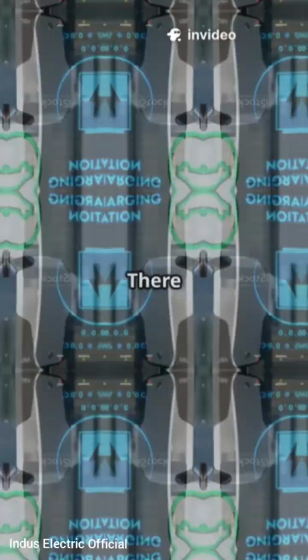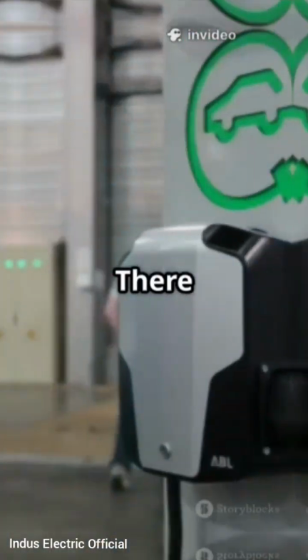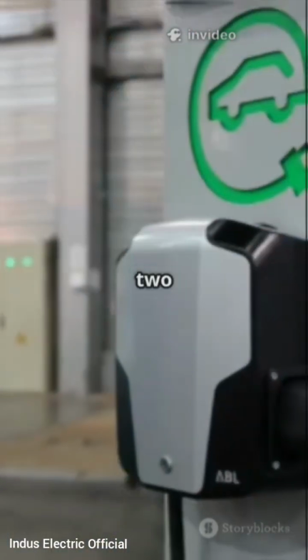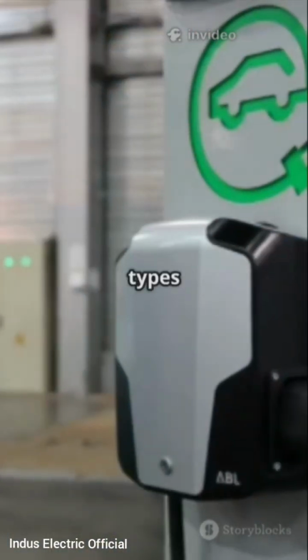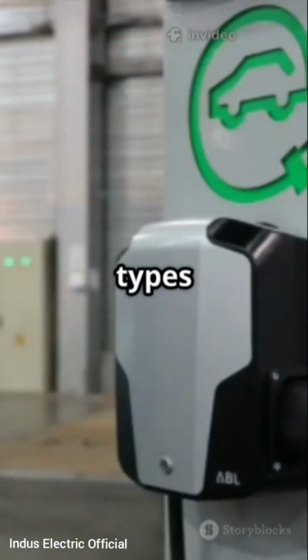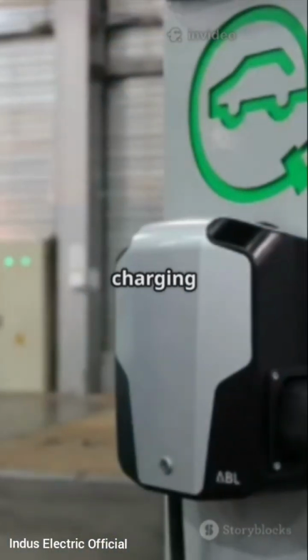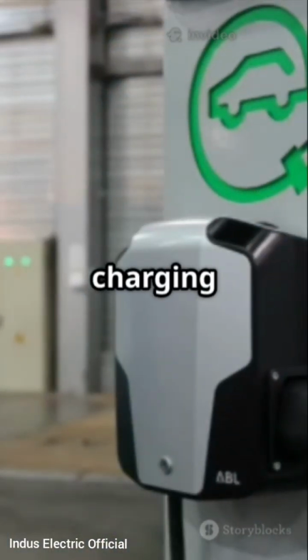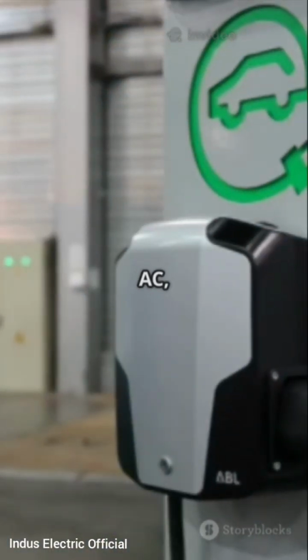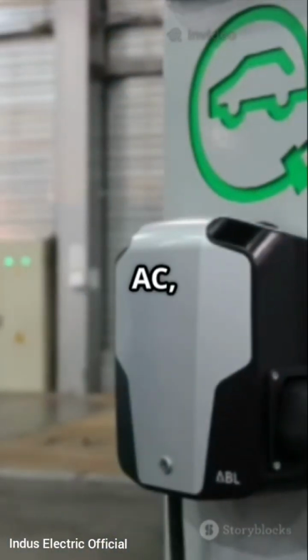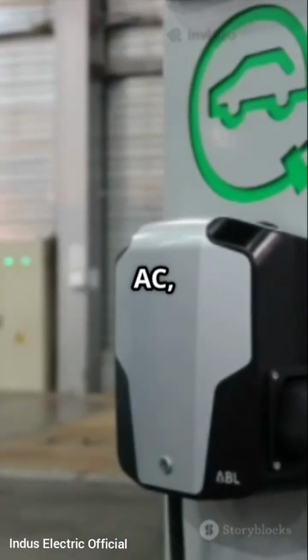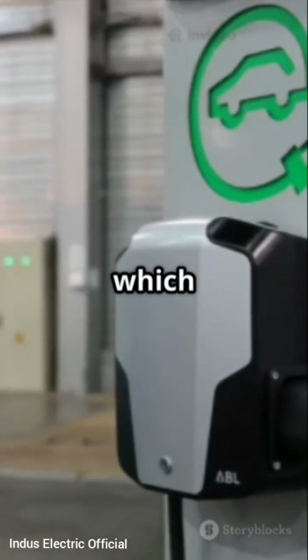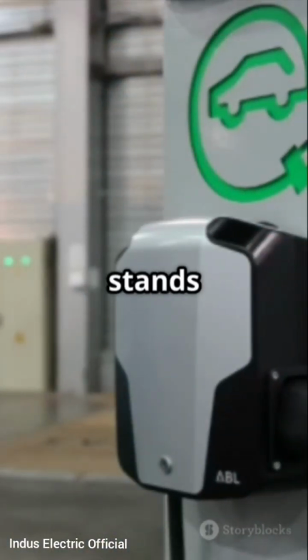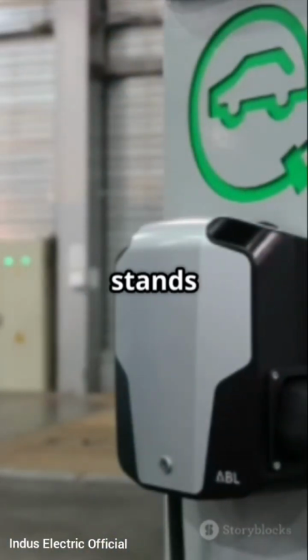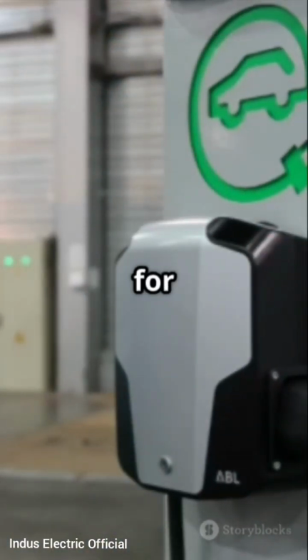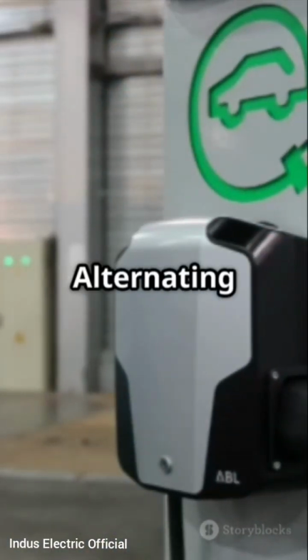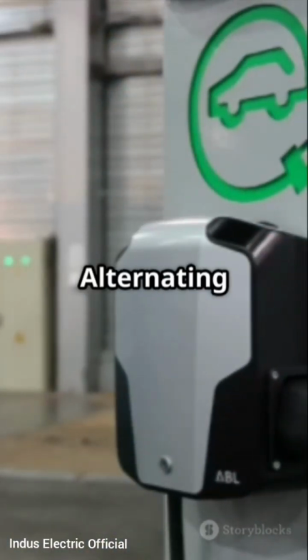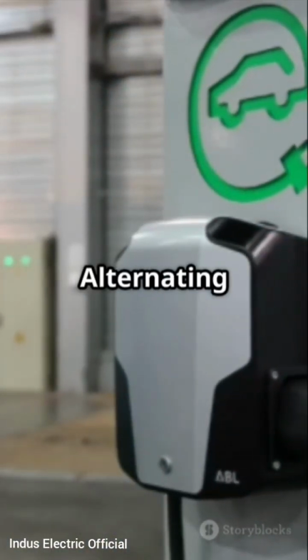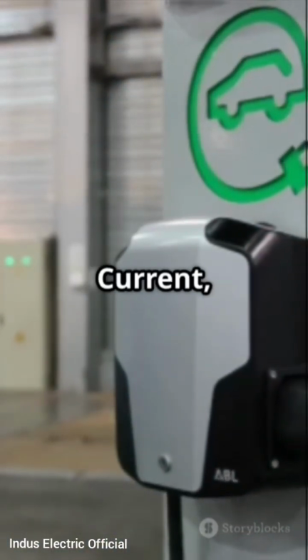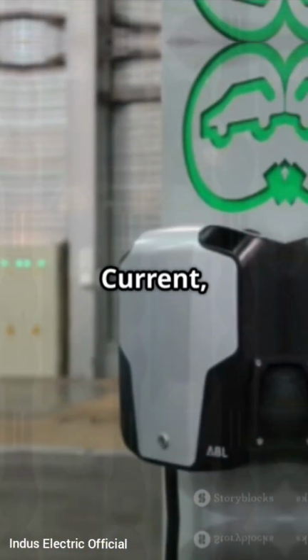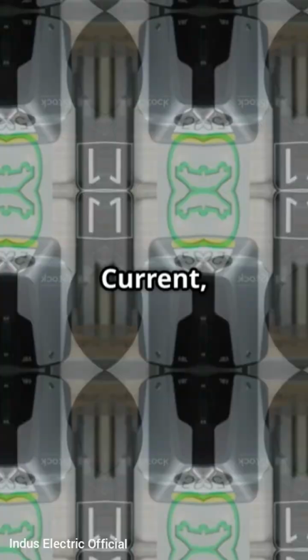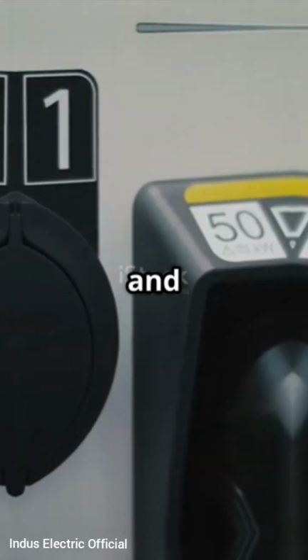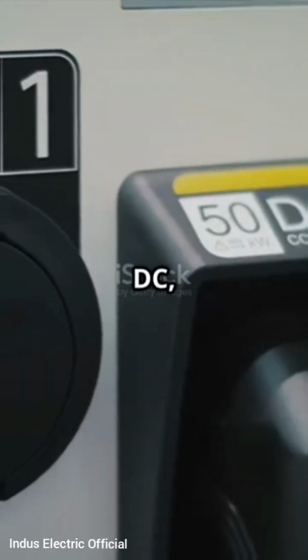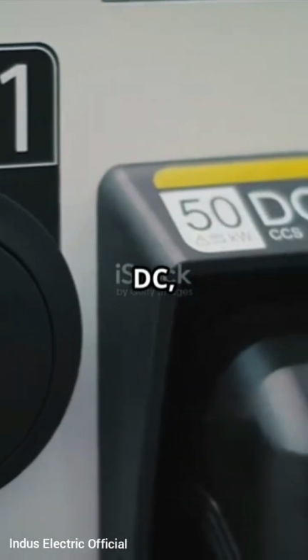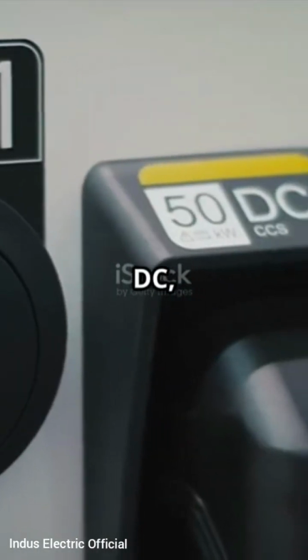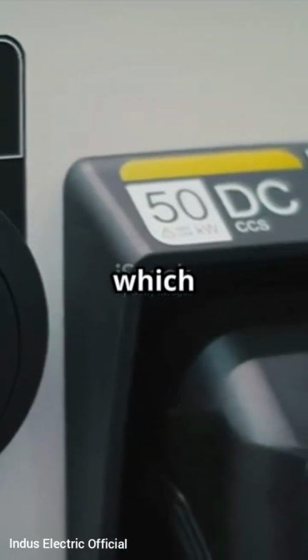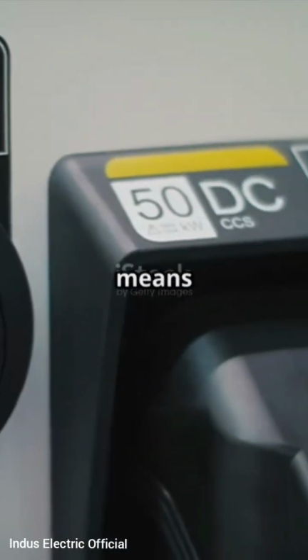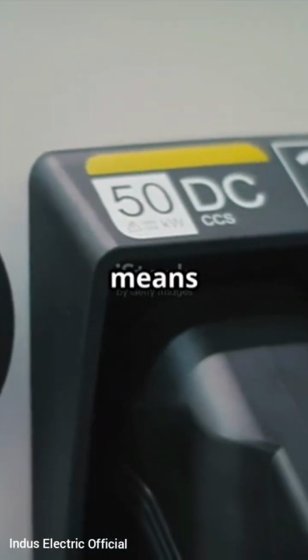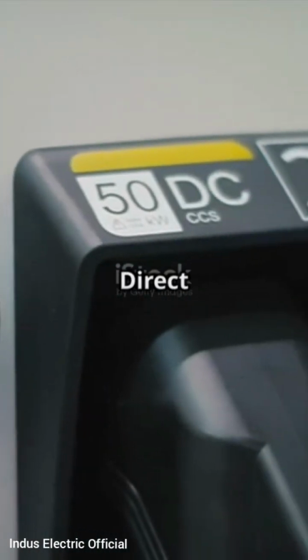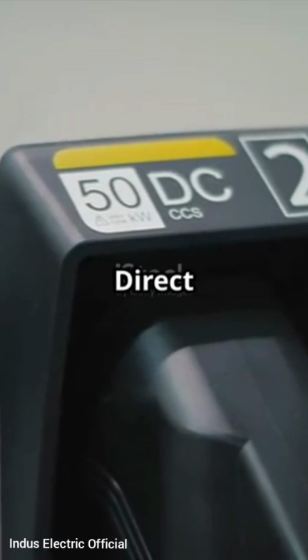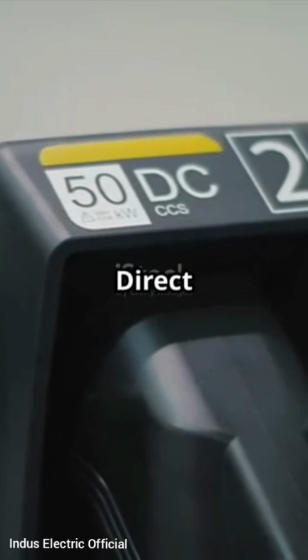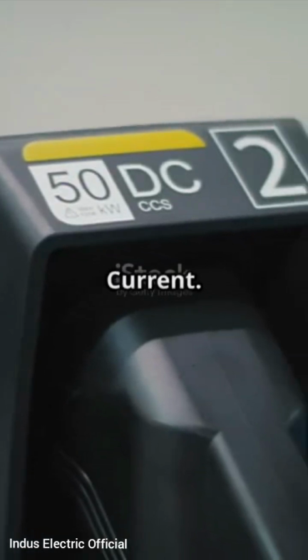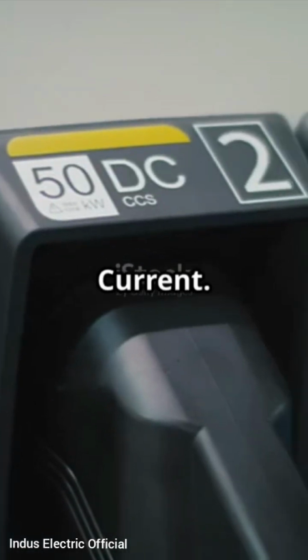There are two types of charging: AC, which stands for alternating current, and DC, which means direct current.